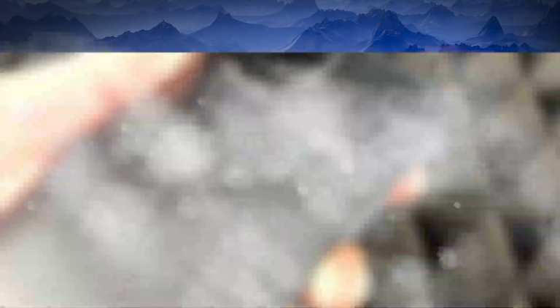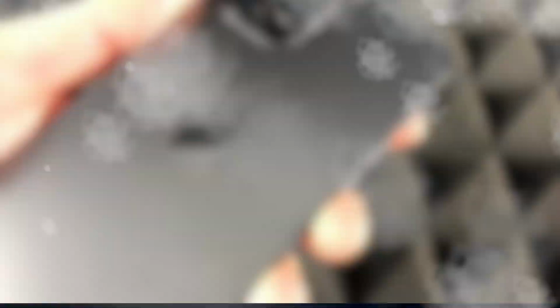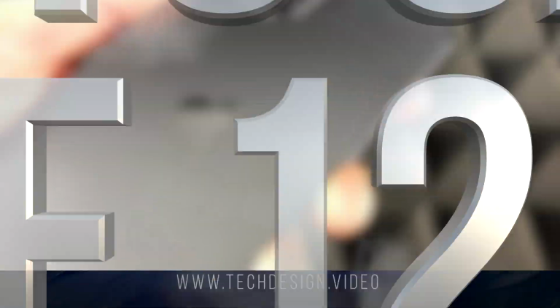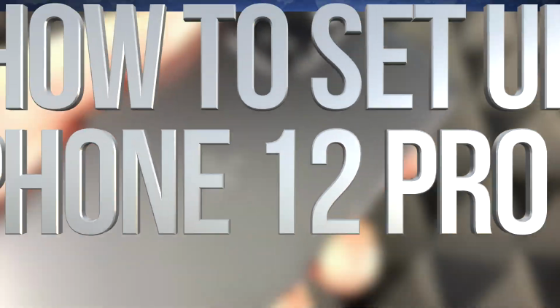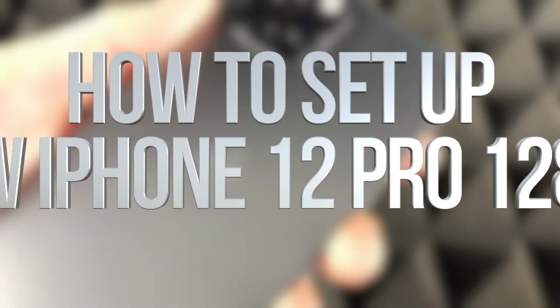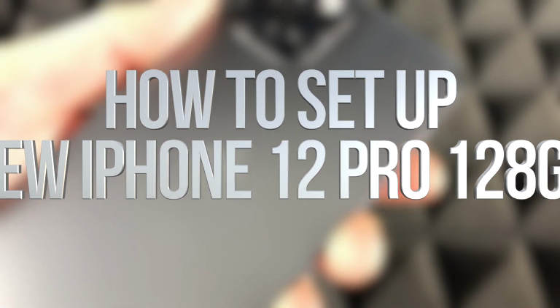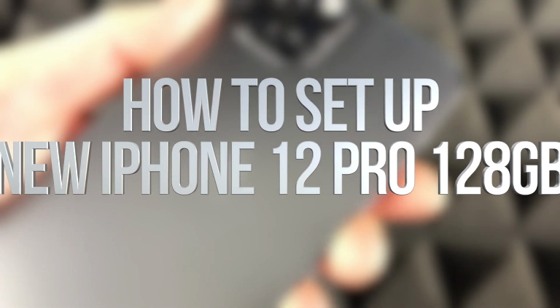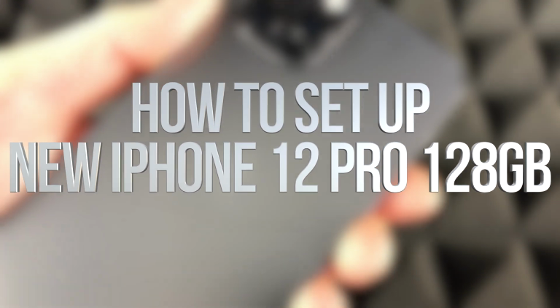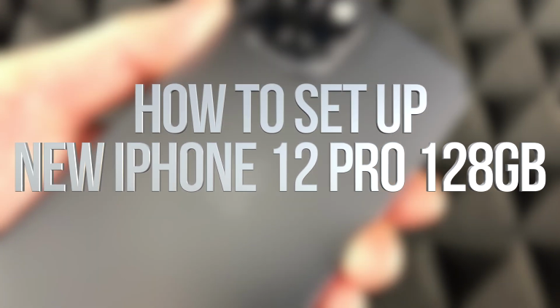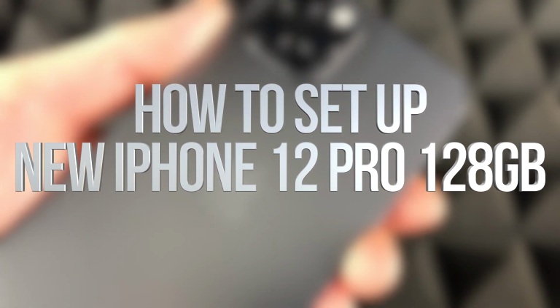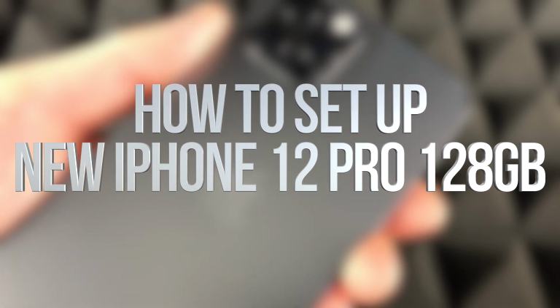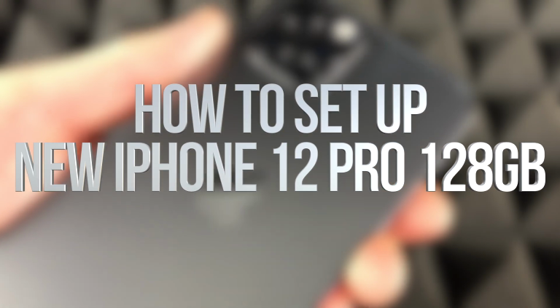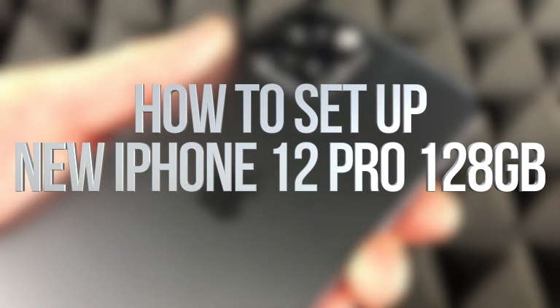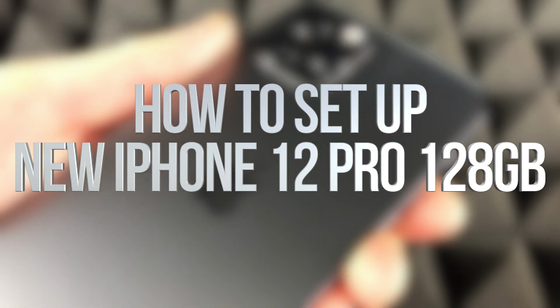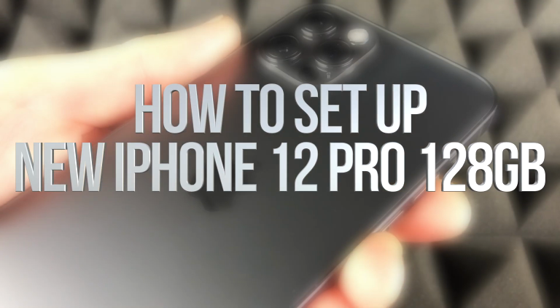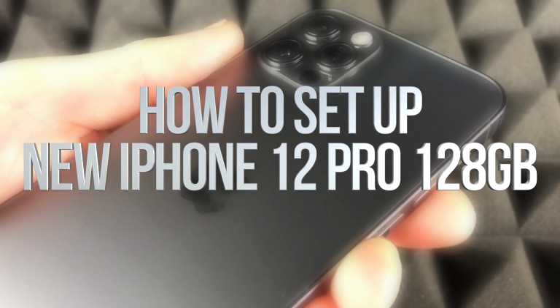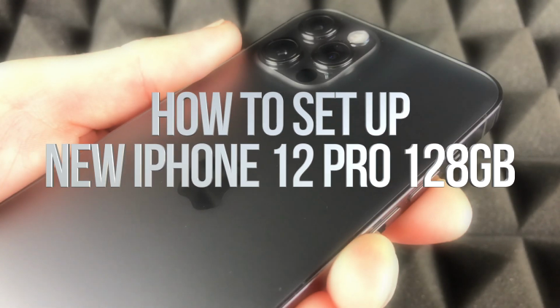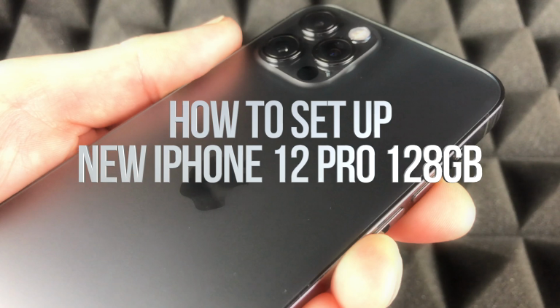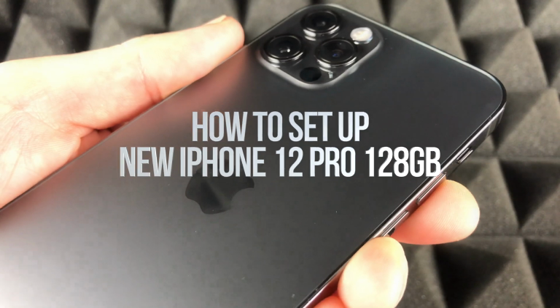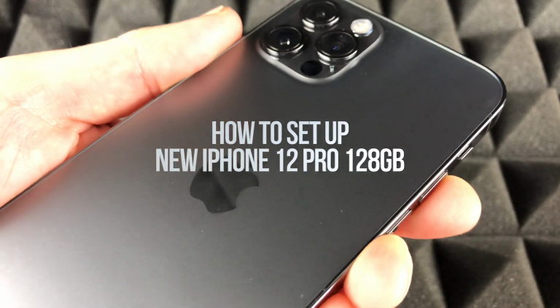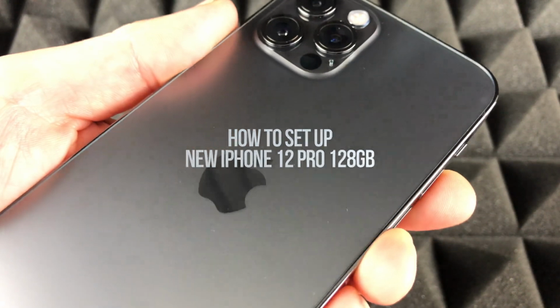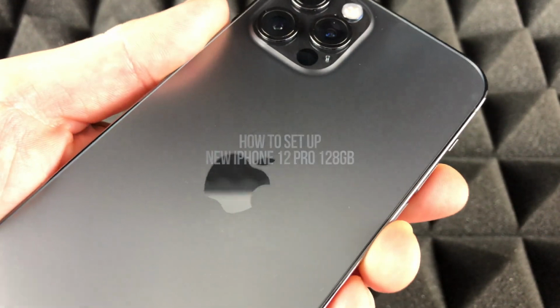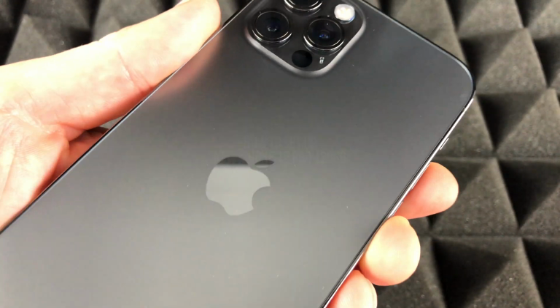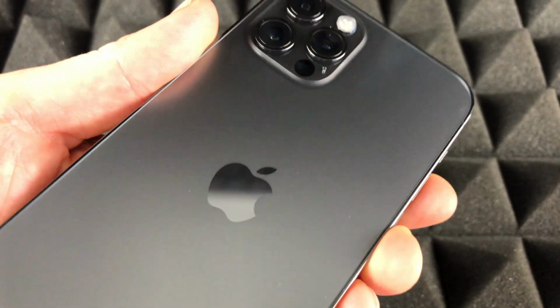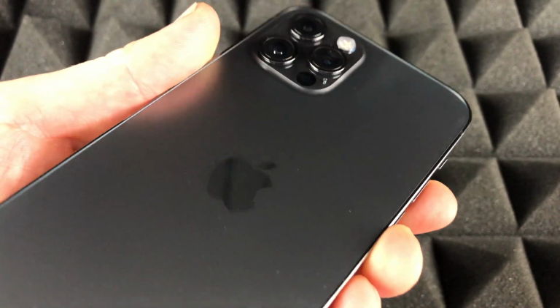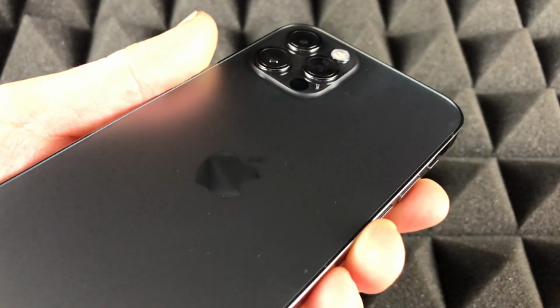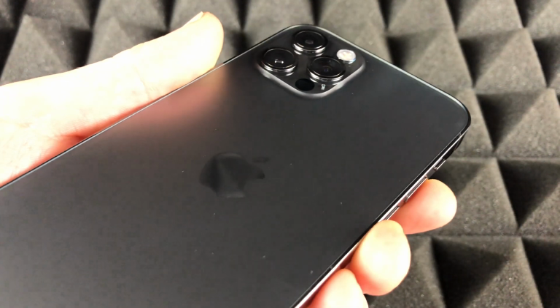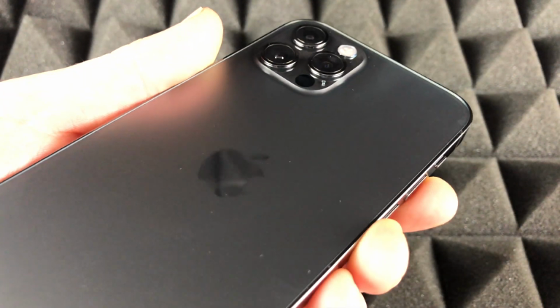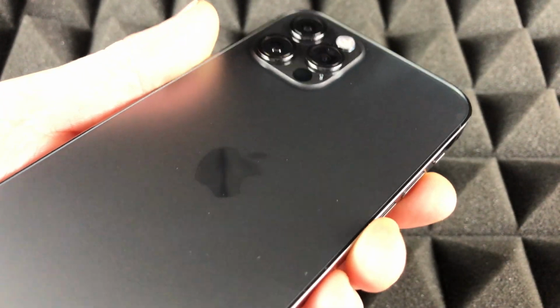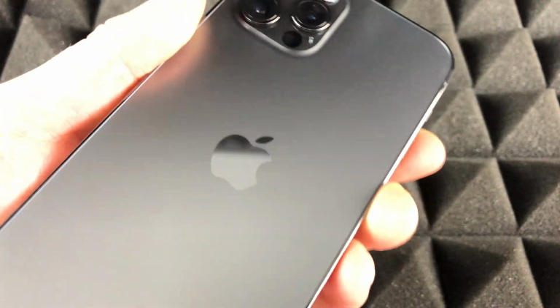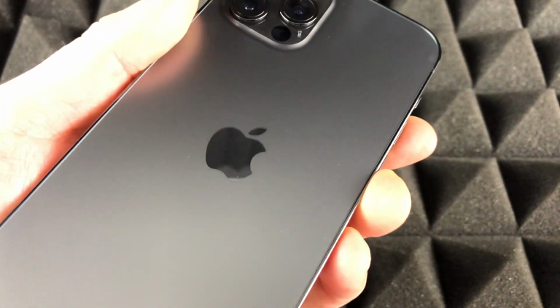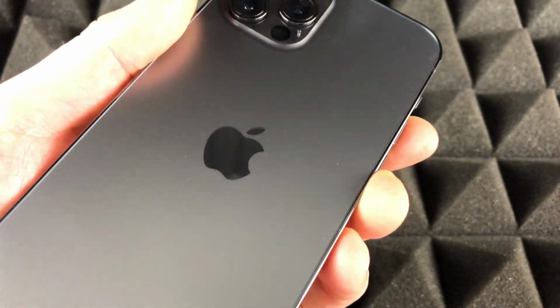Hey guys, in today's video we're gonna be setting up your new iPhone 12 Pro, so let's get started.